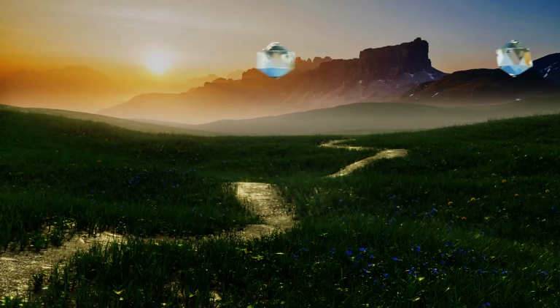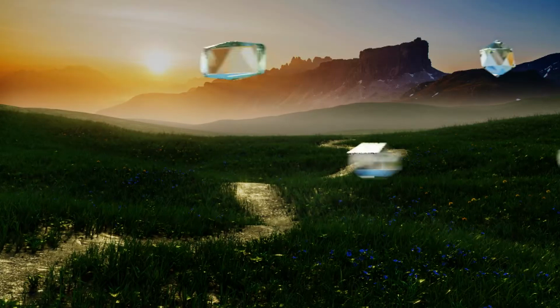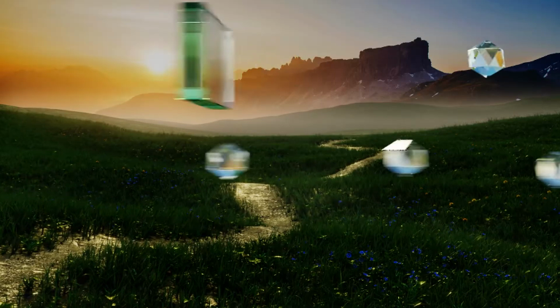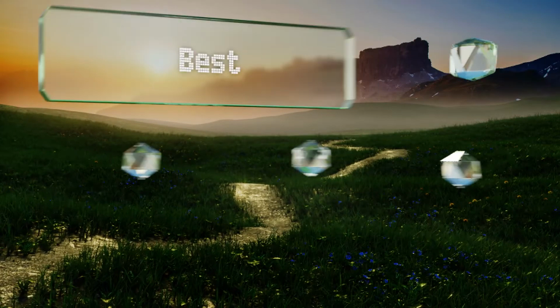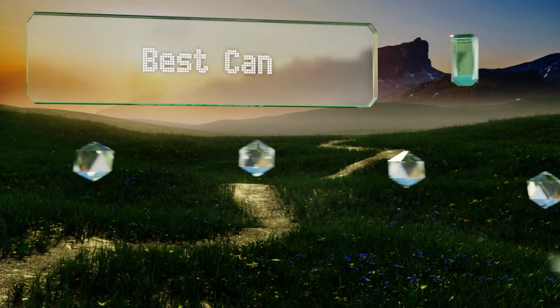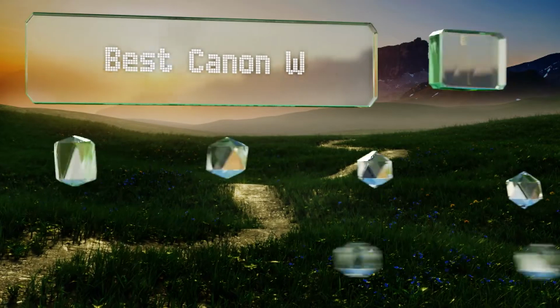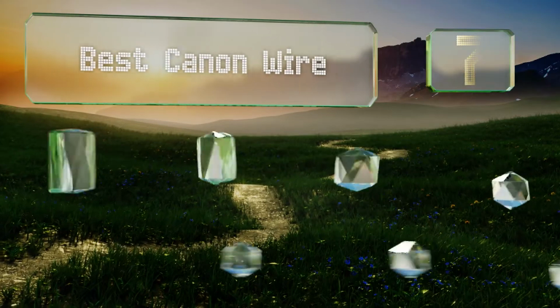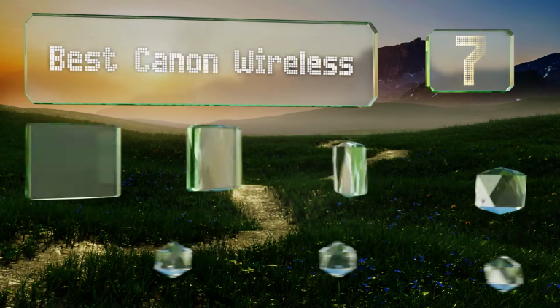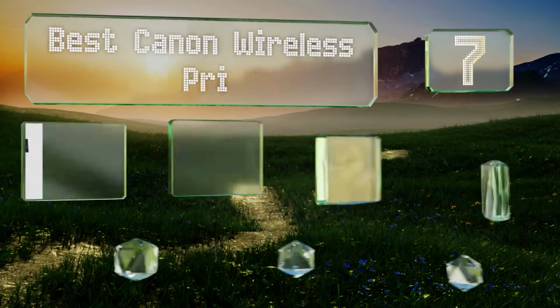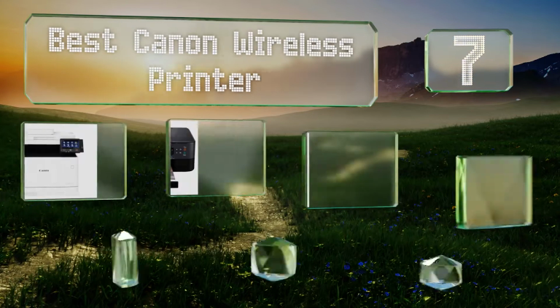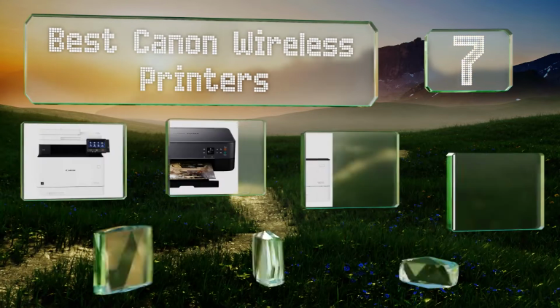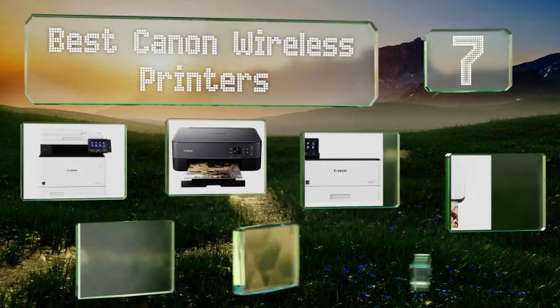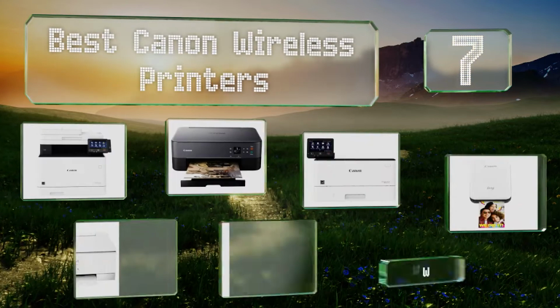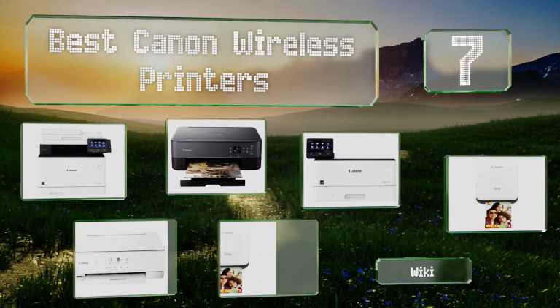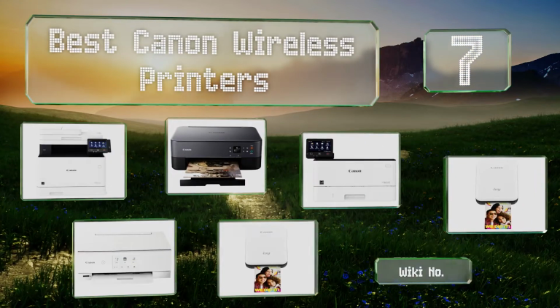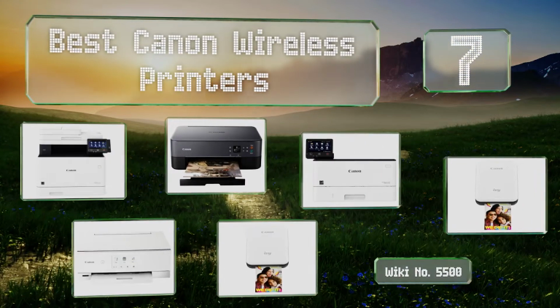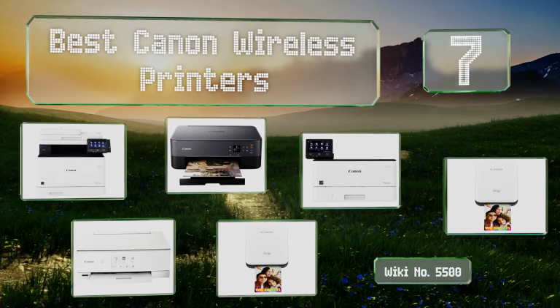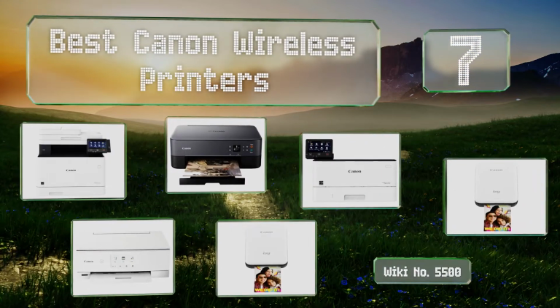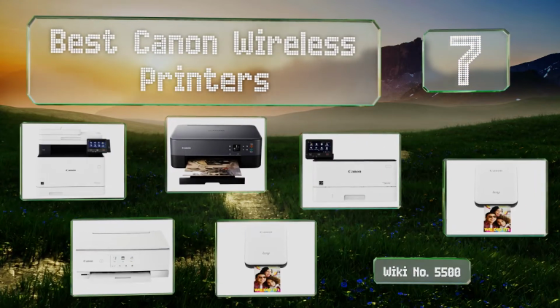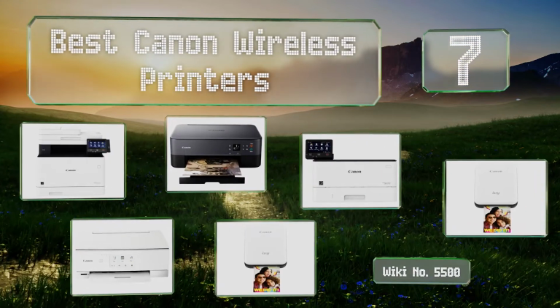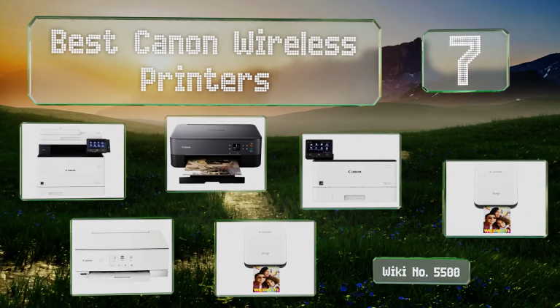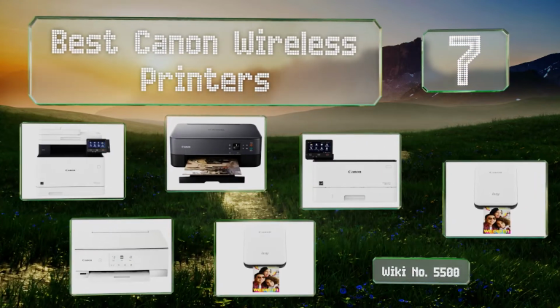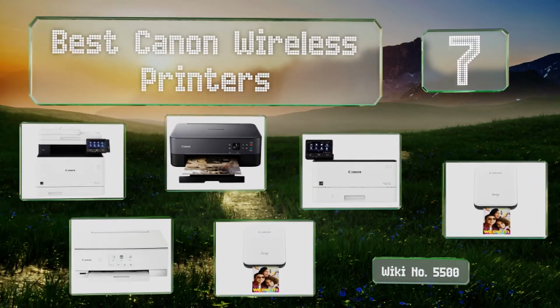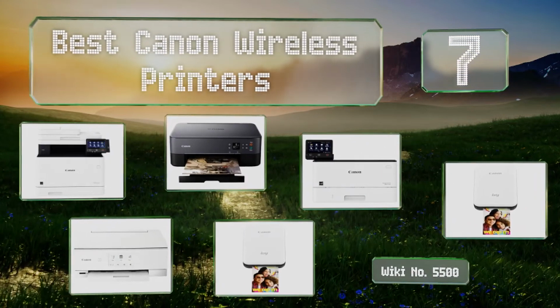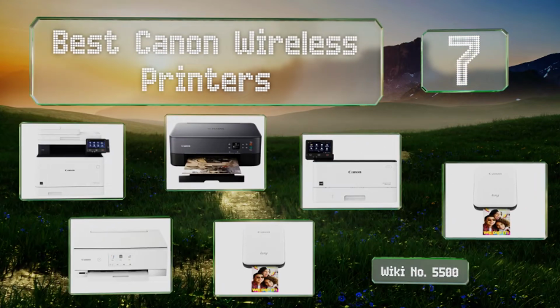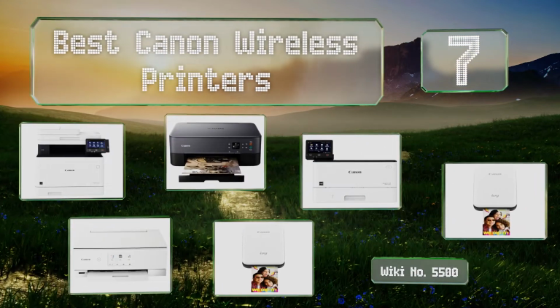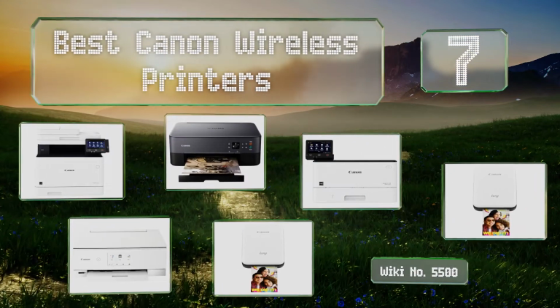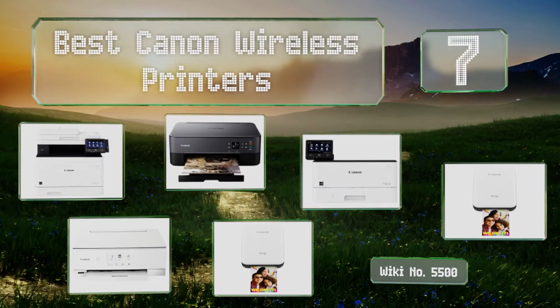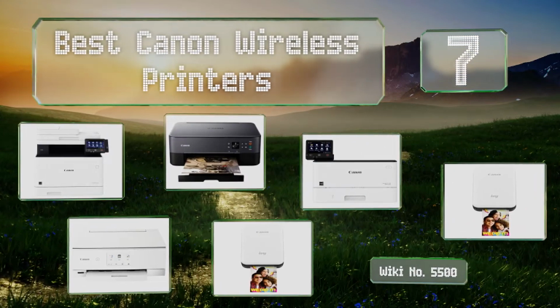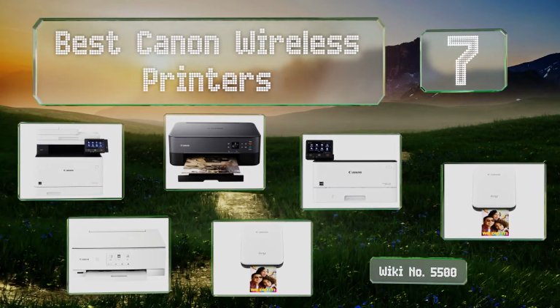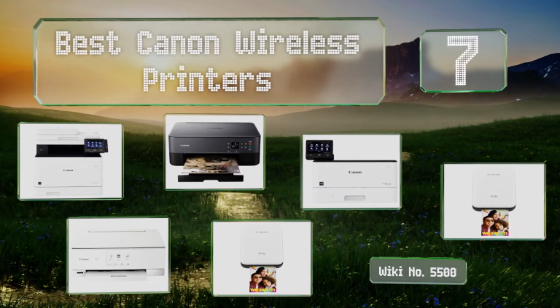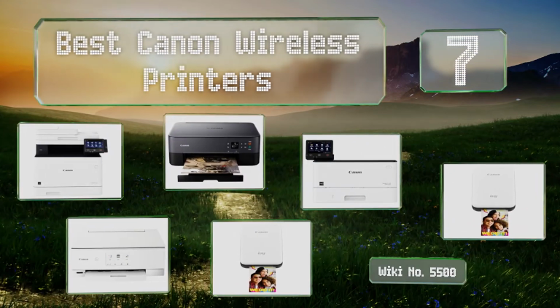EasyVid presents the seven best Canon wireless printers. Let's get started with the list.